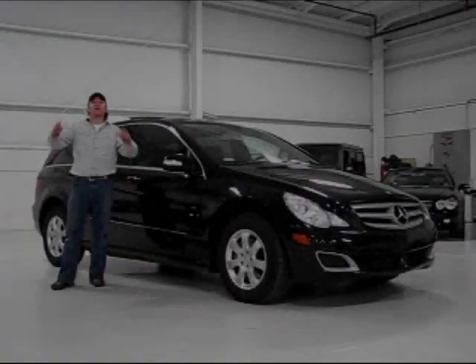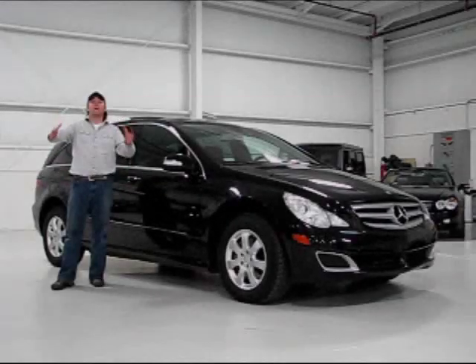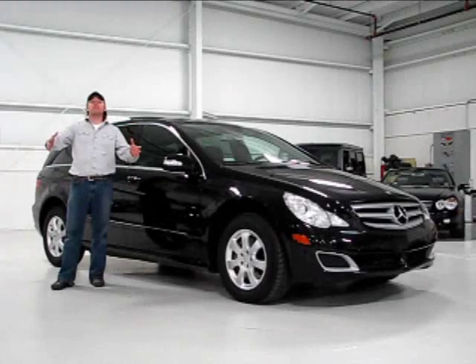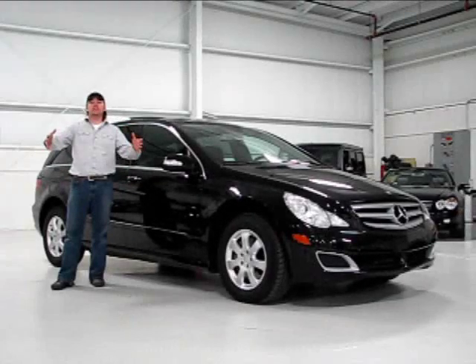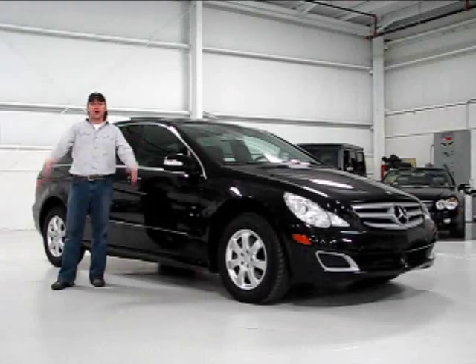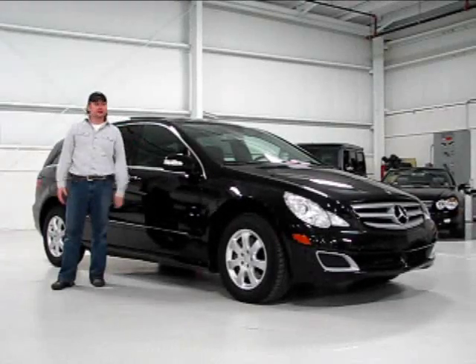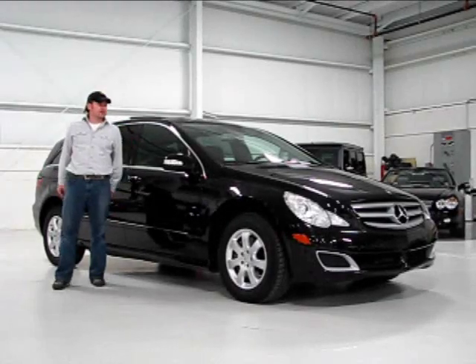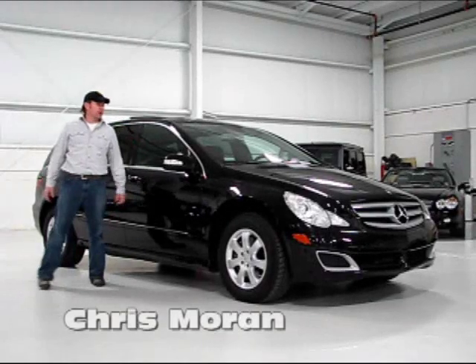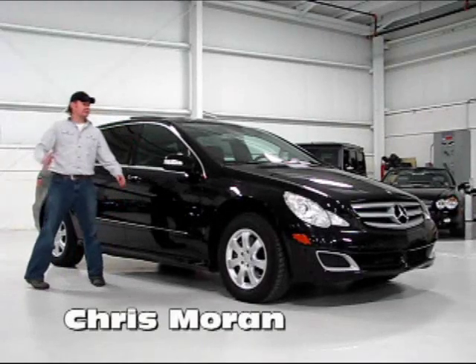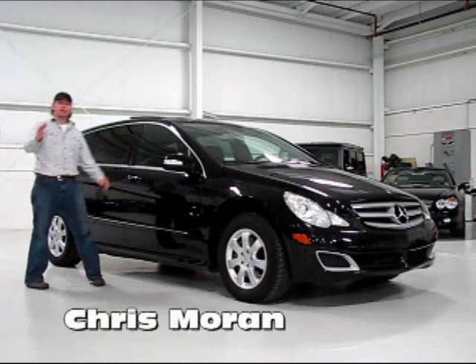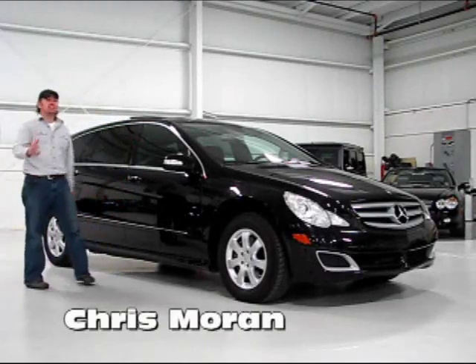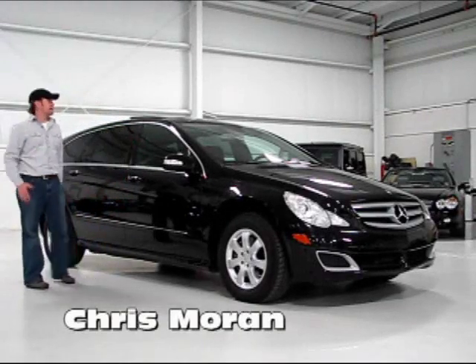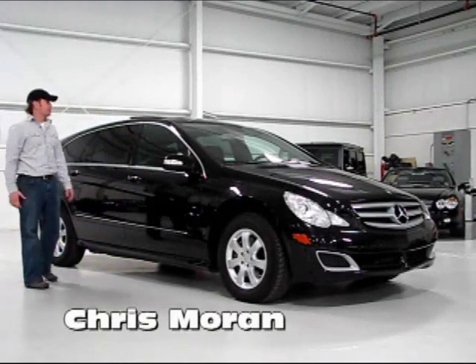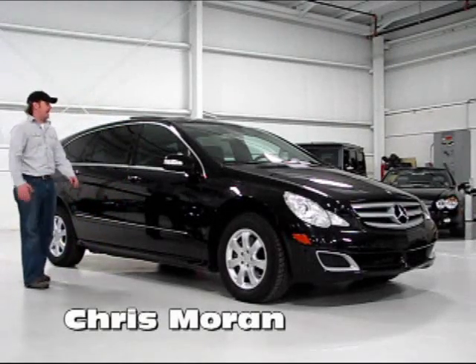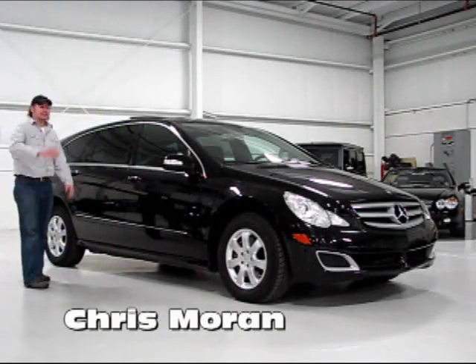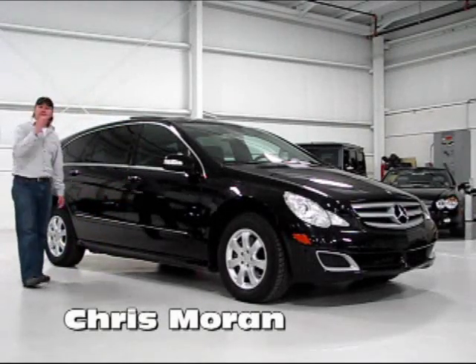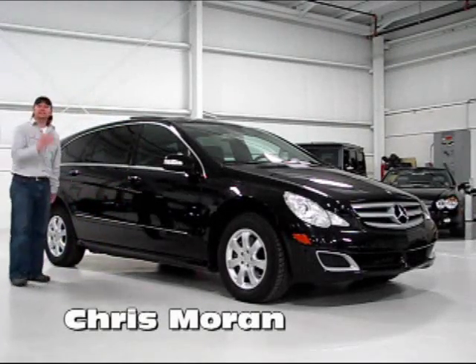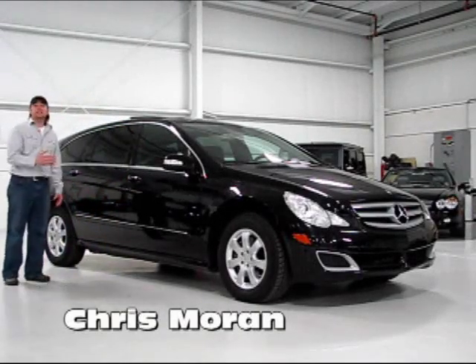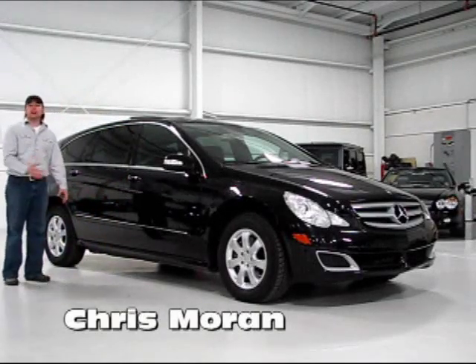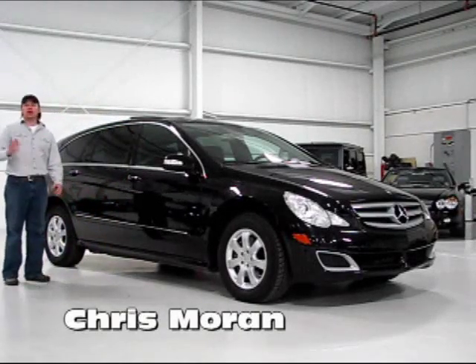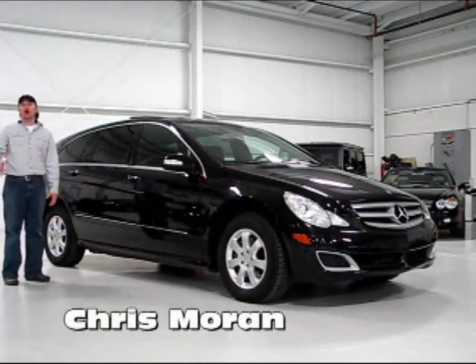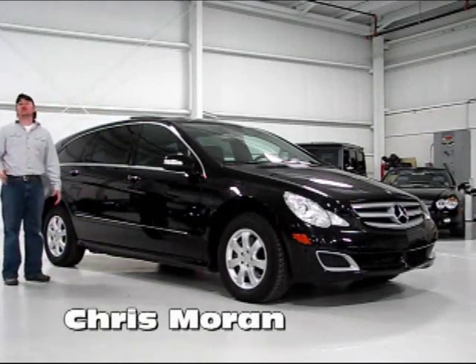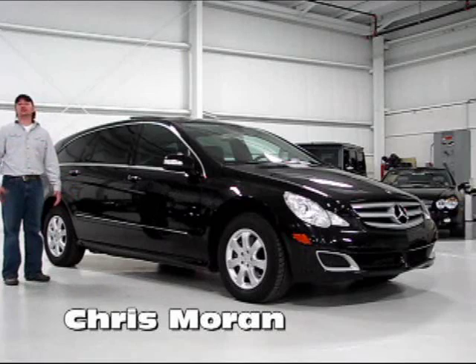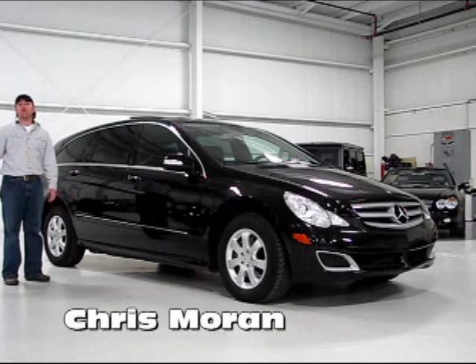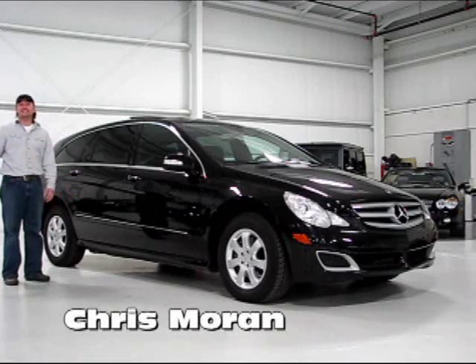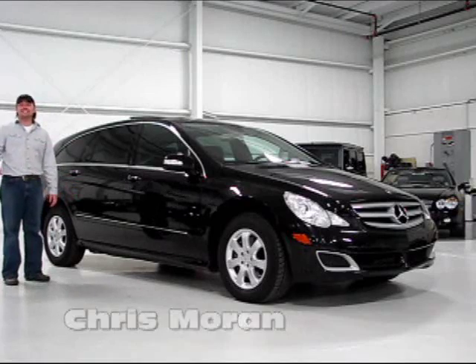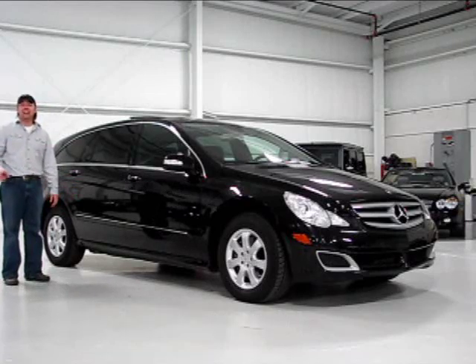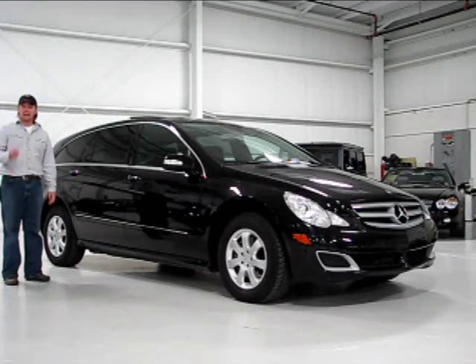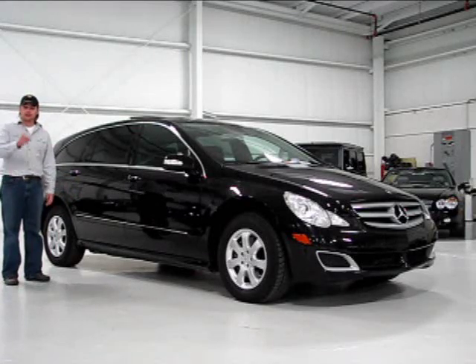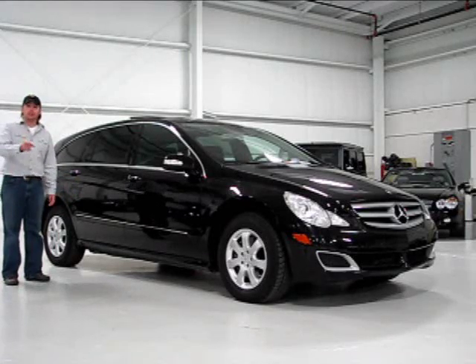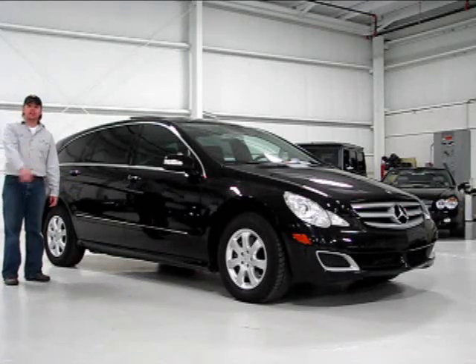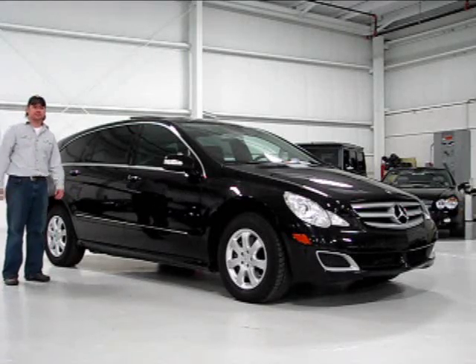Welcome back to Chicago Cars Direct. Today we're going to take a look at the Mercedes-Benz R320 CDI Turbo Diesel.